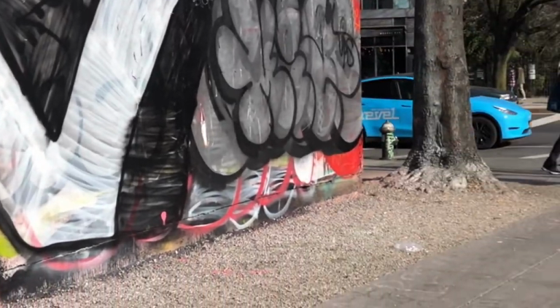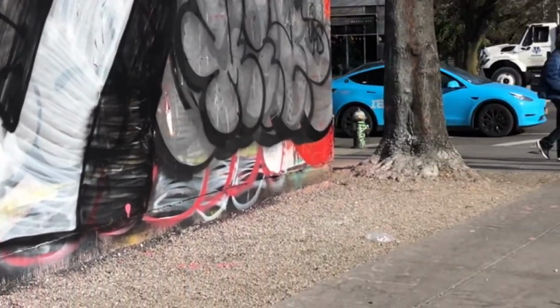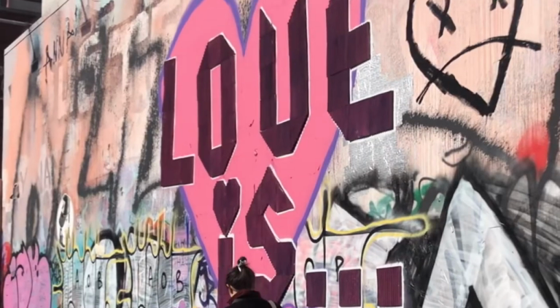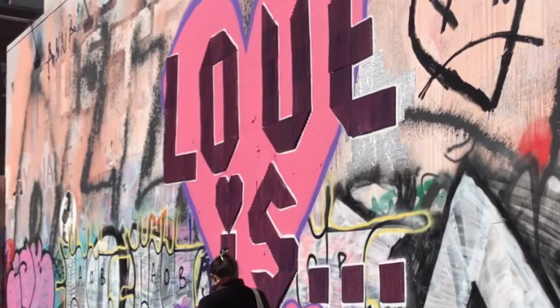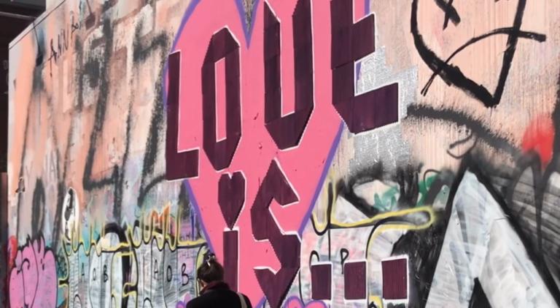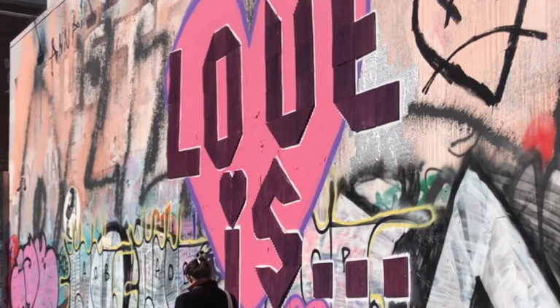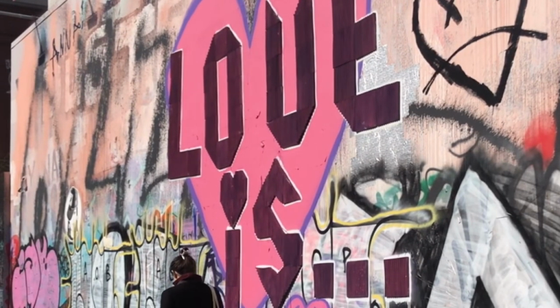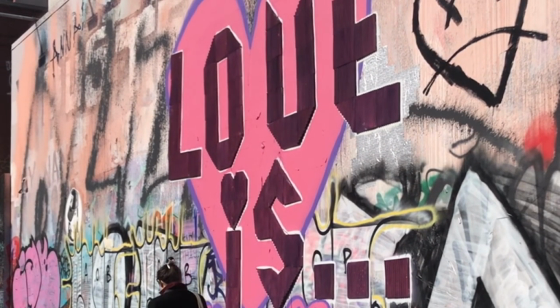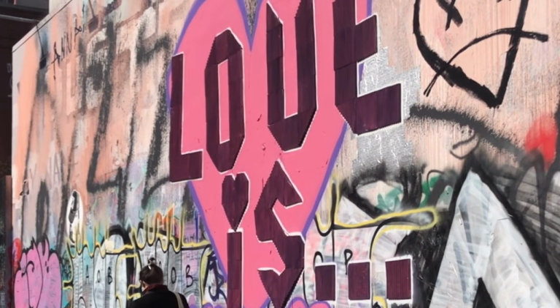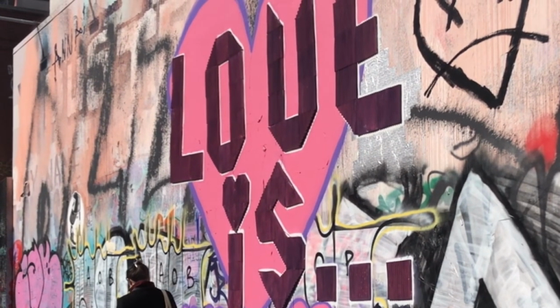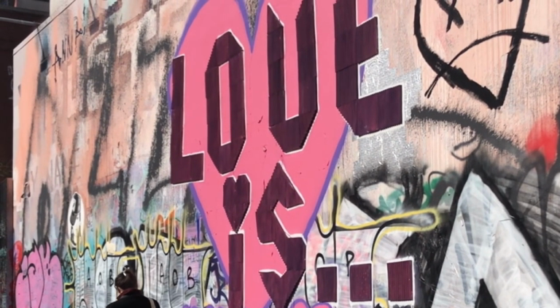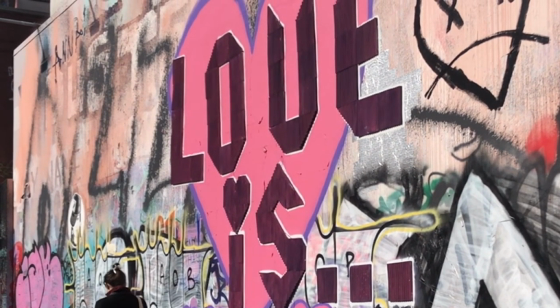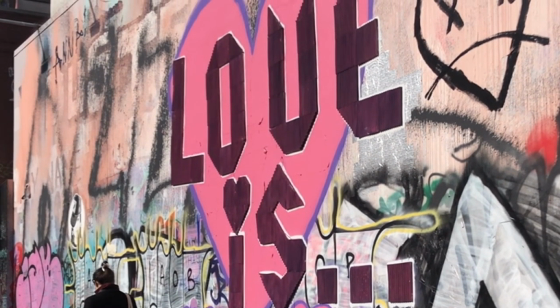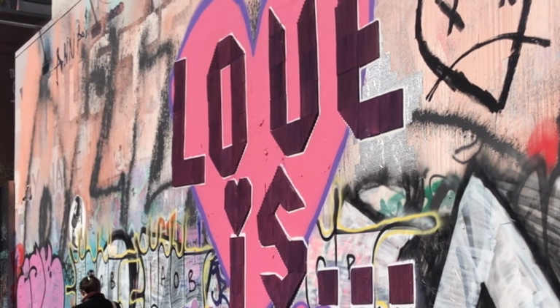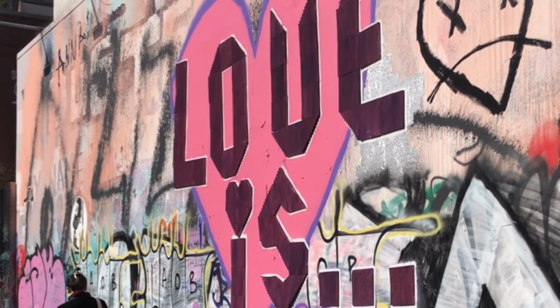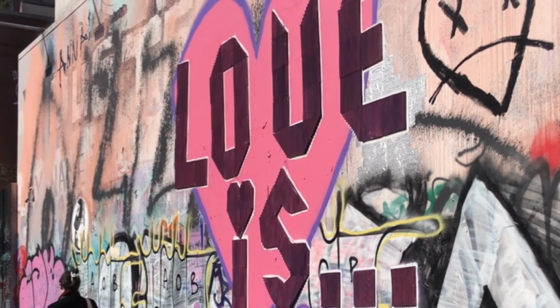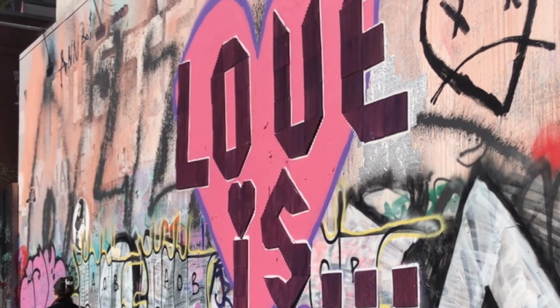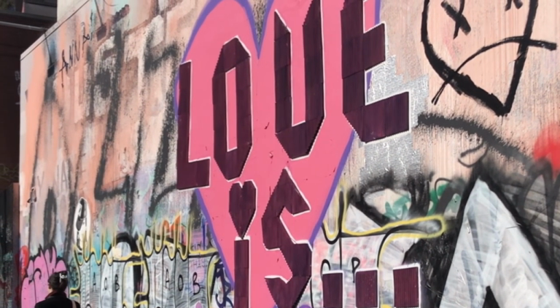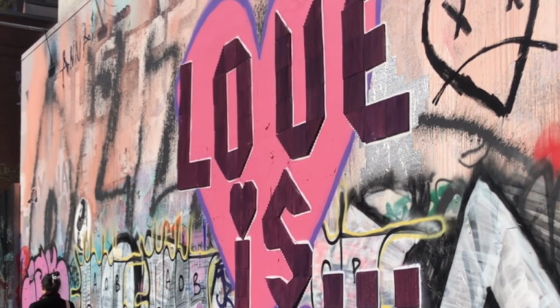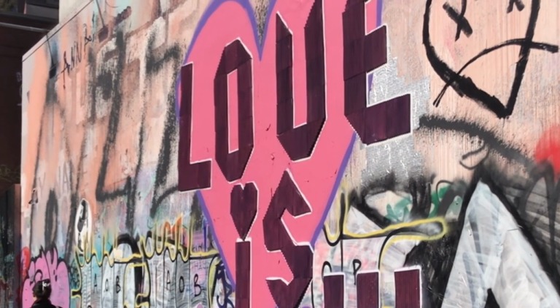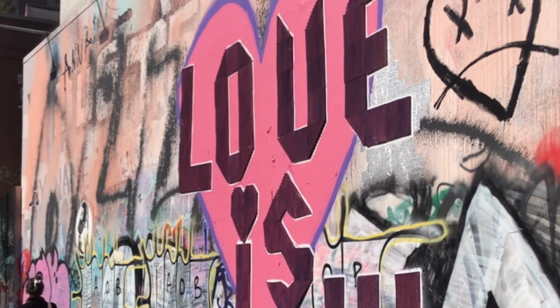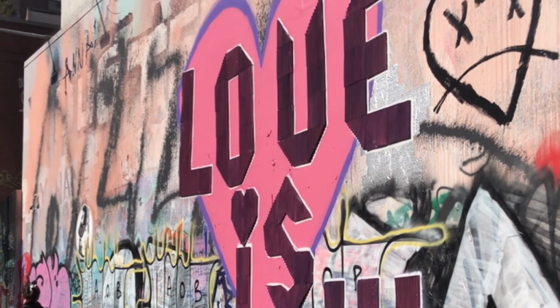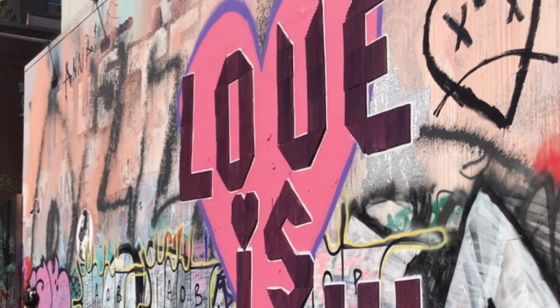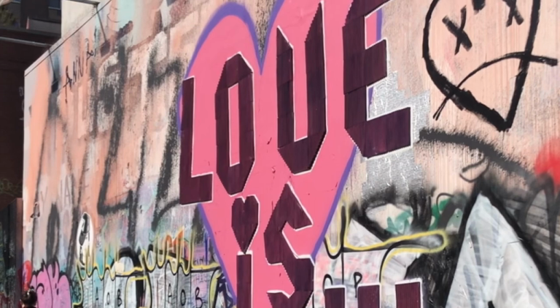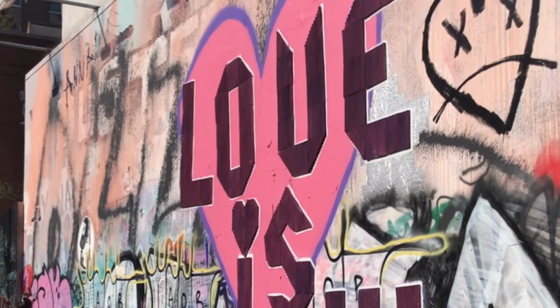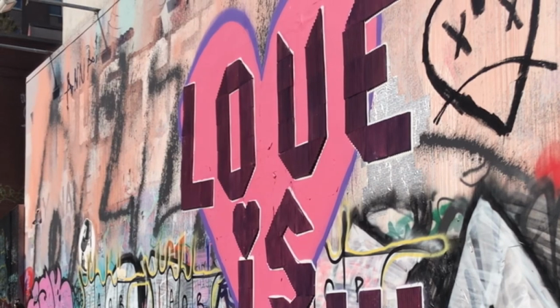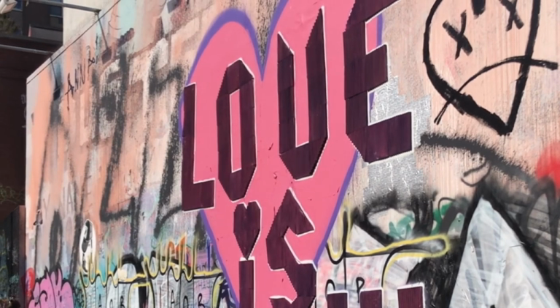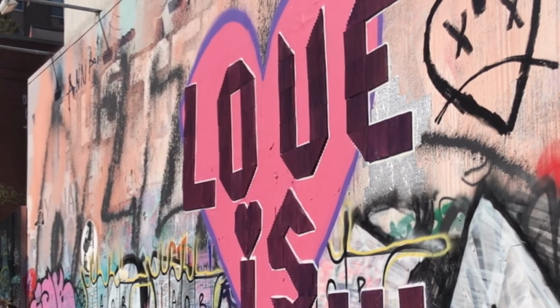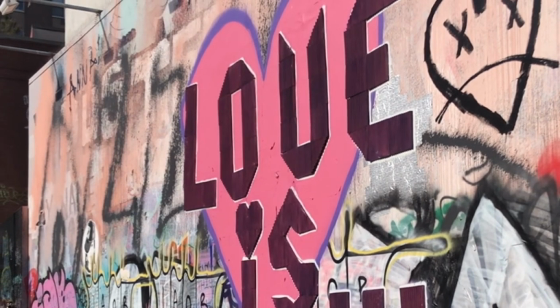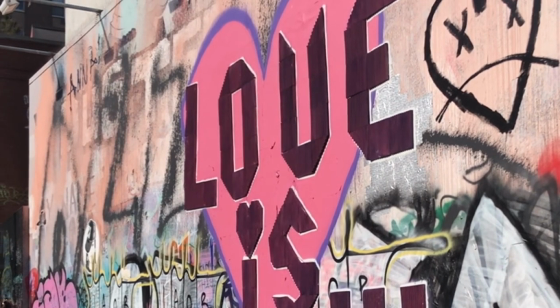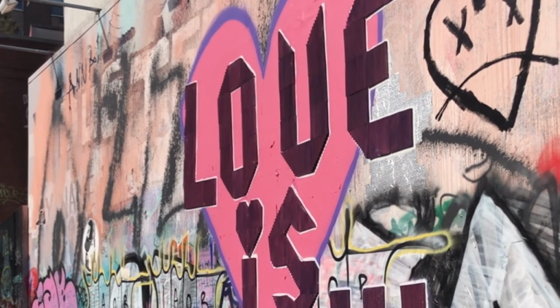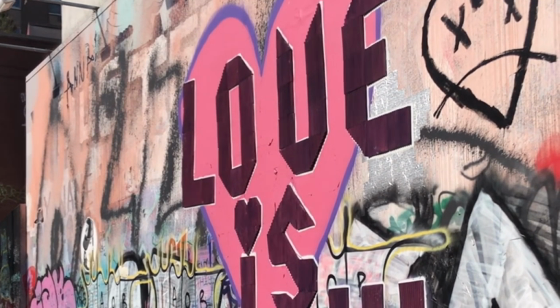I did really like this mural though, because it was Valentine's Day week, so that was pretty cool to see hearts all over the city.